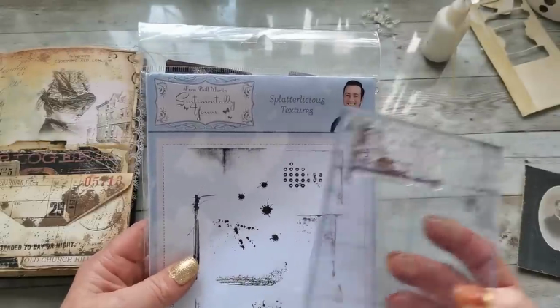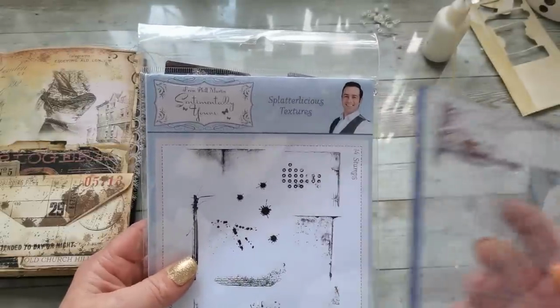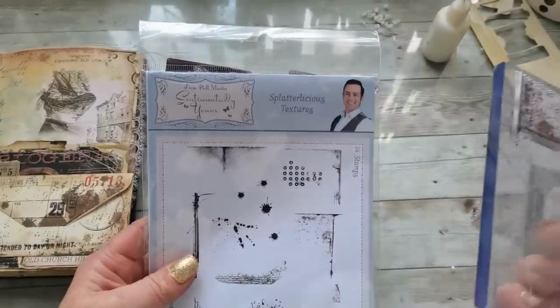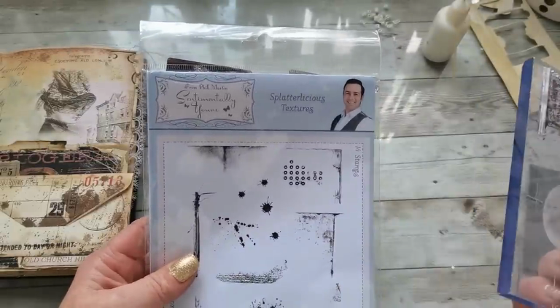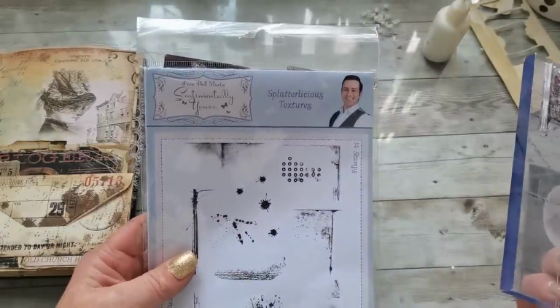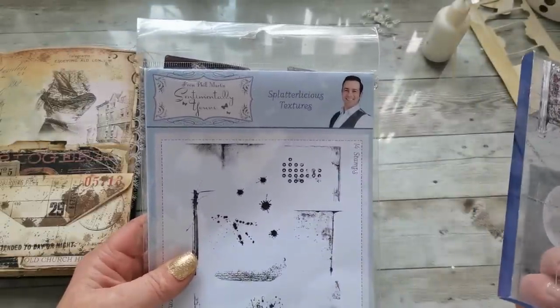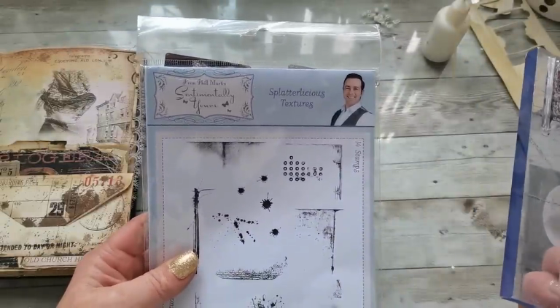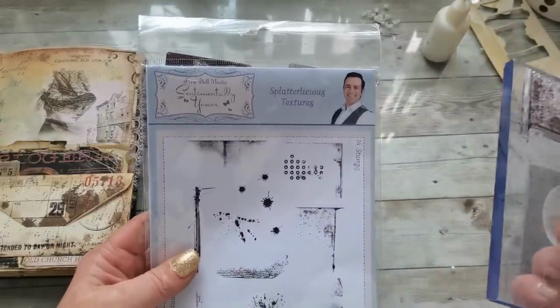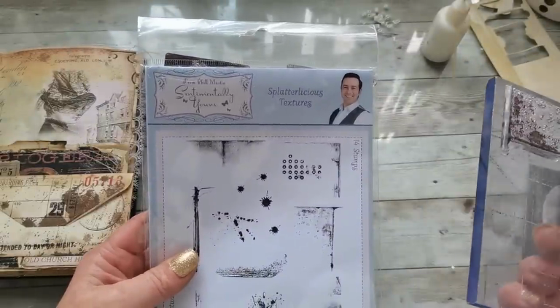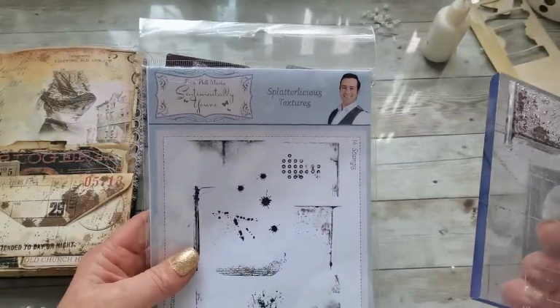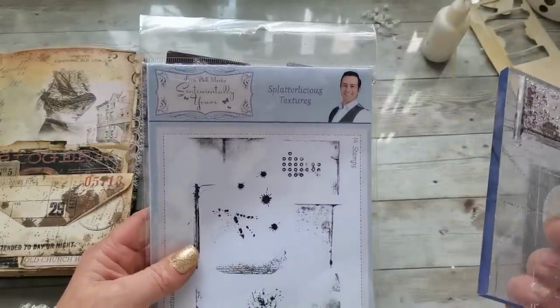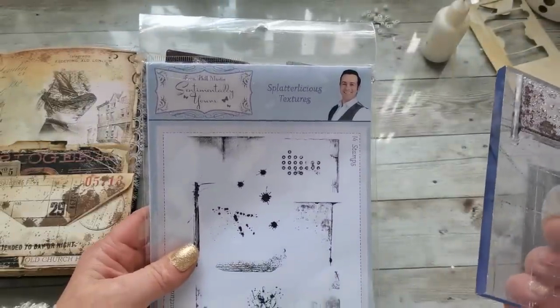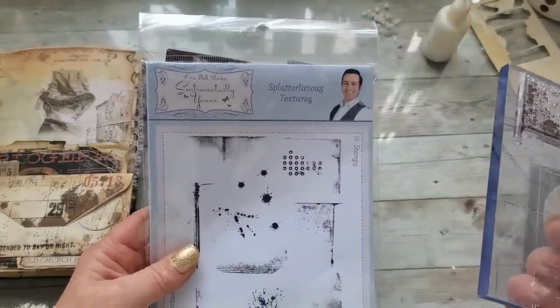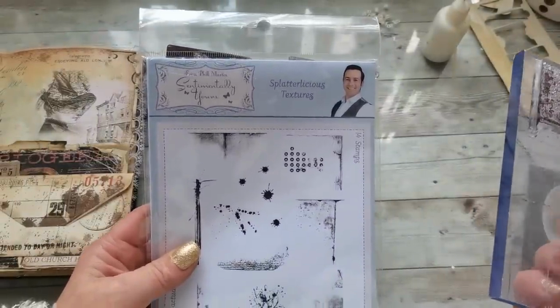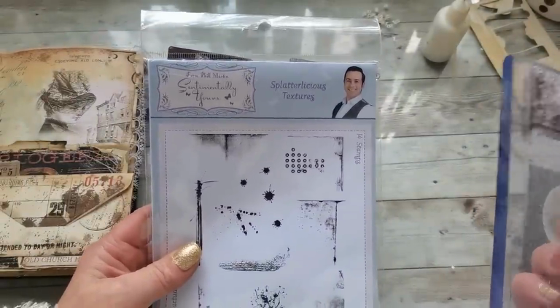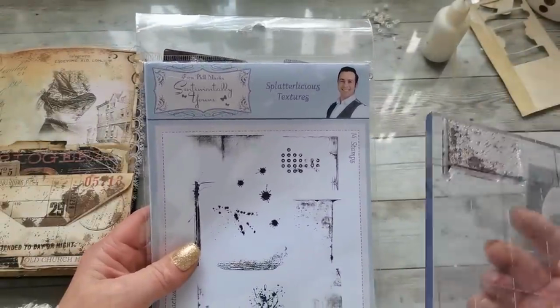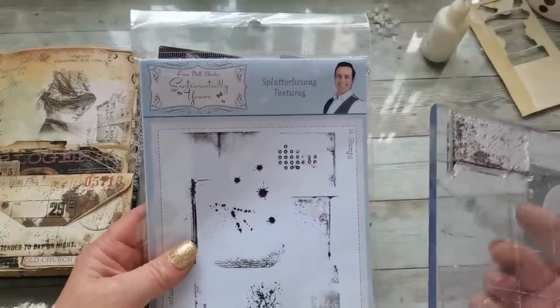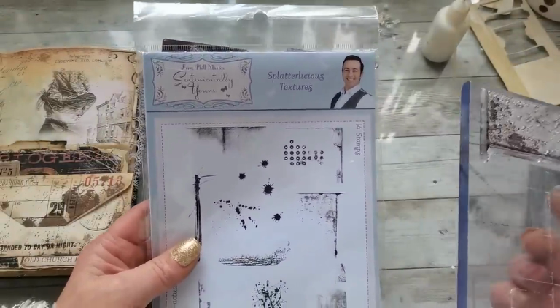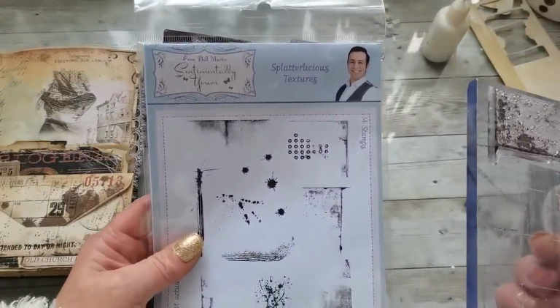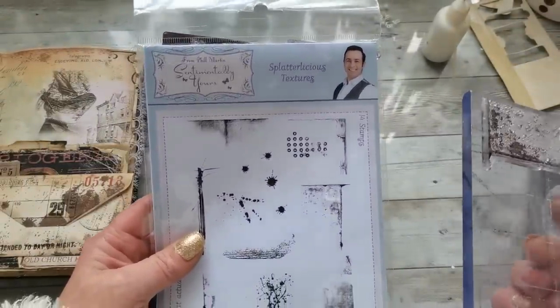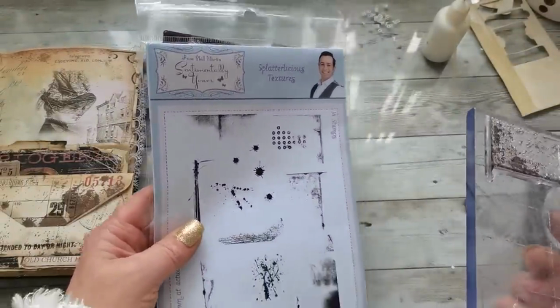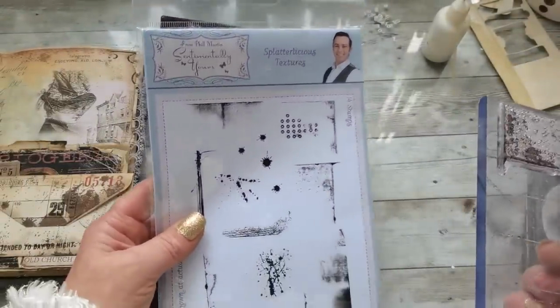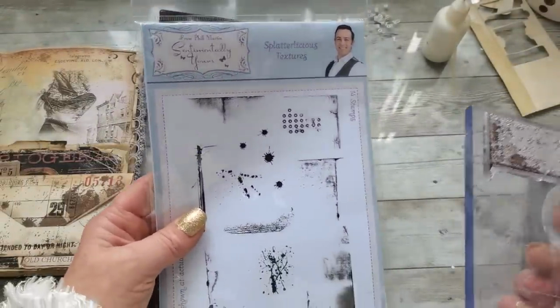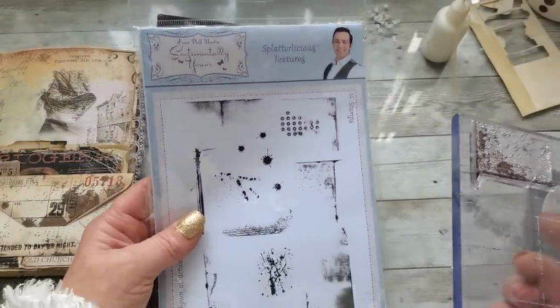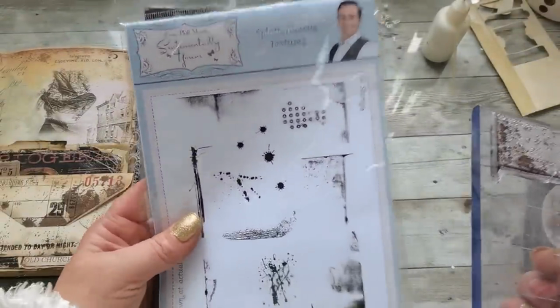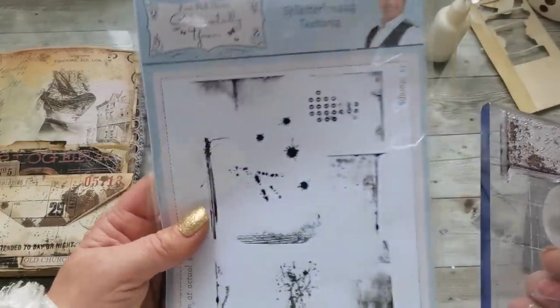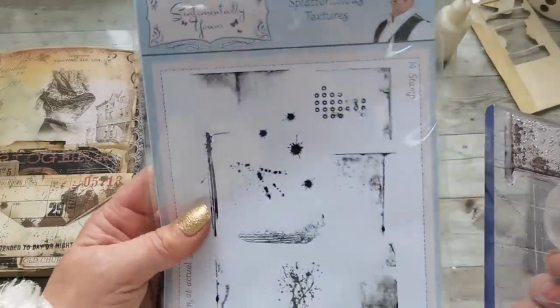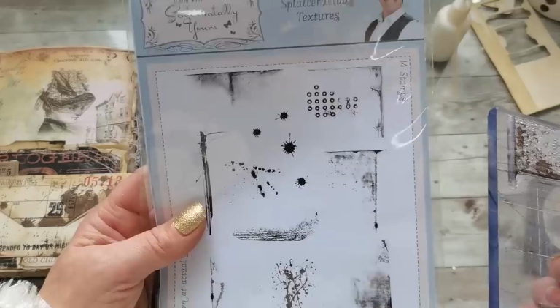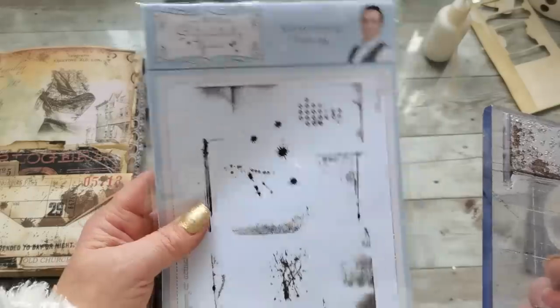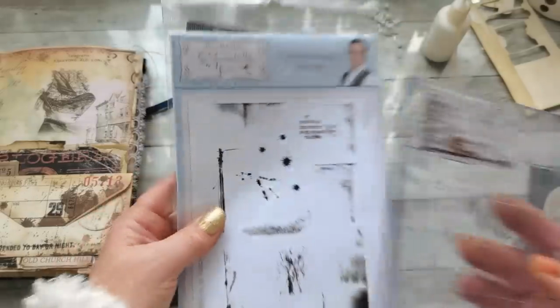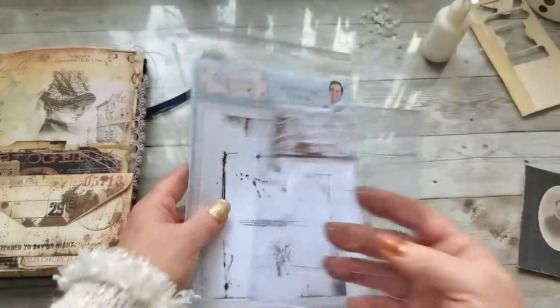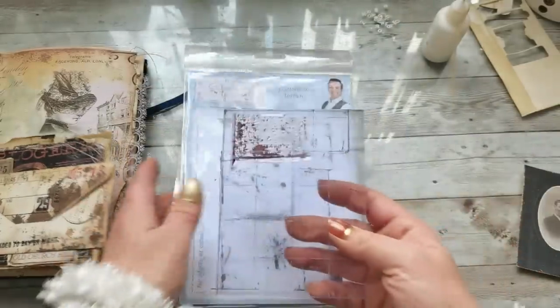I love these stamps from the Shabby Dabby Duda collection — I'll put a link for Tina's Etsy or YouTube channel down below. Go have a look on her YouTube channel — you'll find all the links you need there. And I'll also look through my emails for the link to the shop where I bought these amazing stamps from Phil Martin — Splatterlicious Textures.